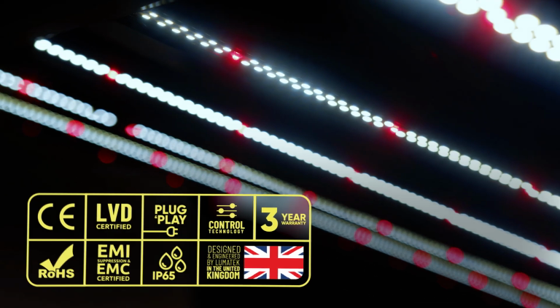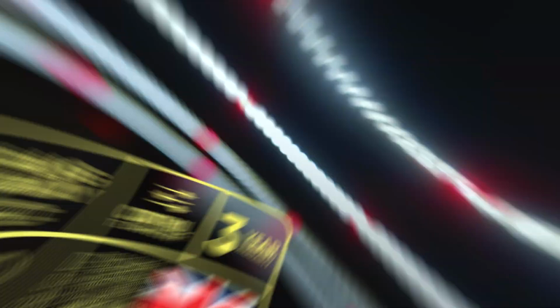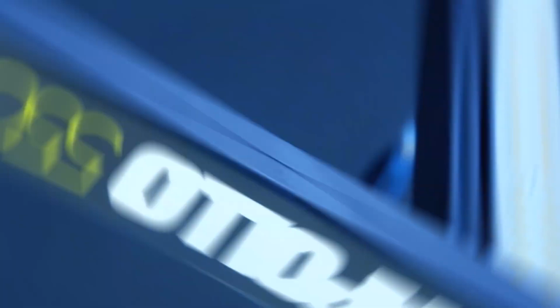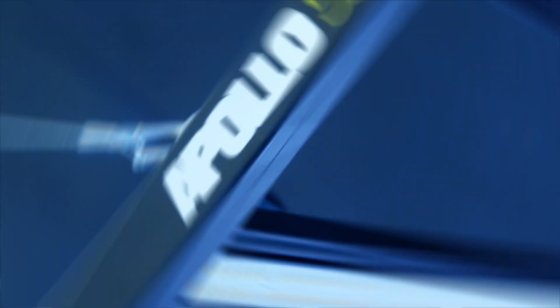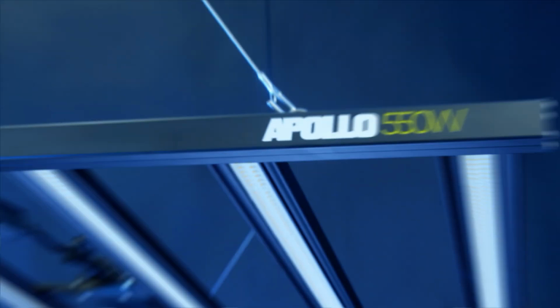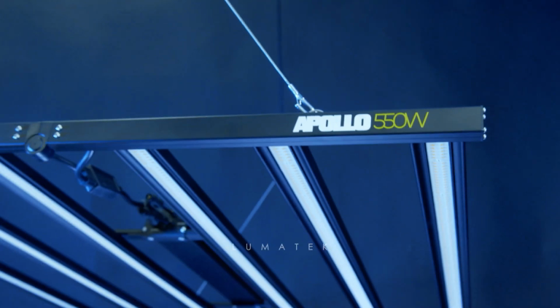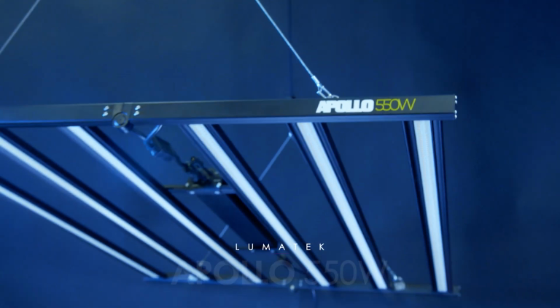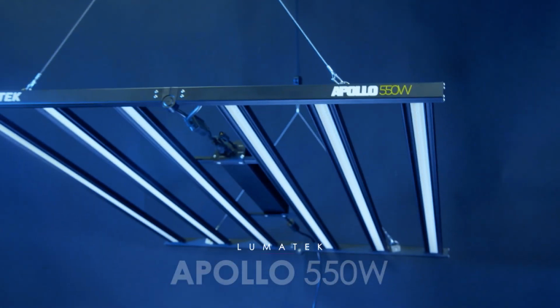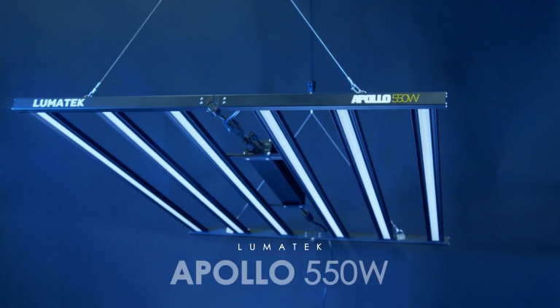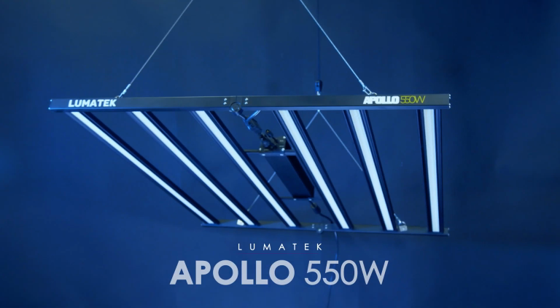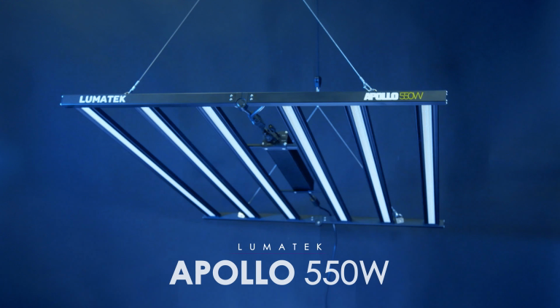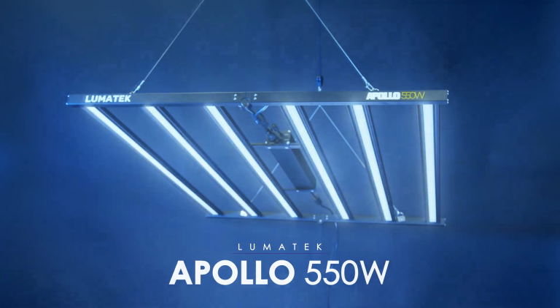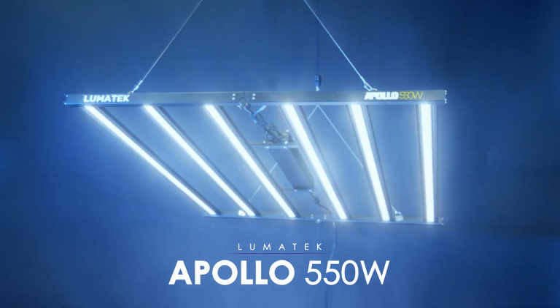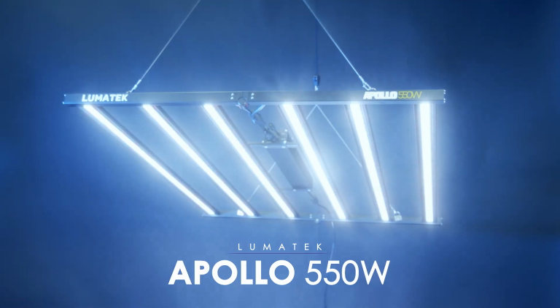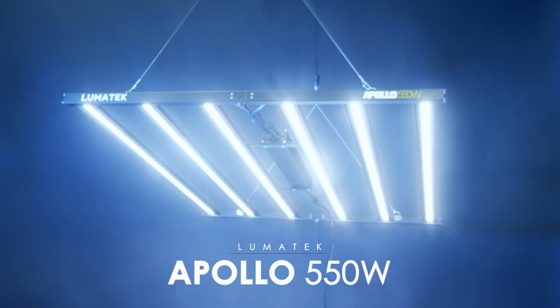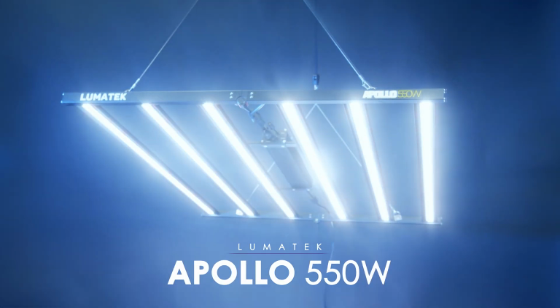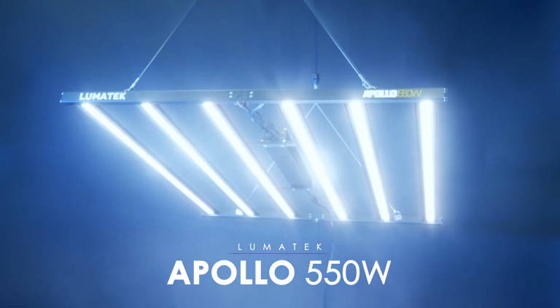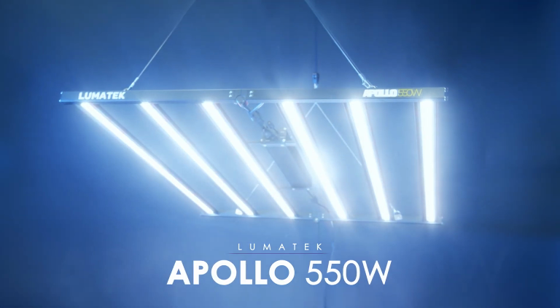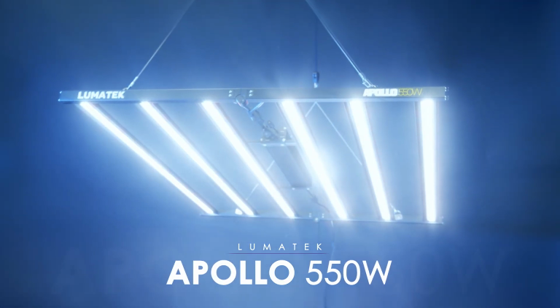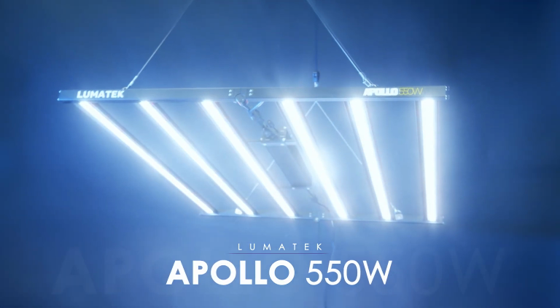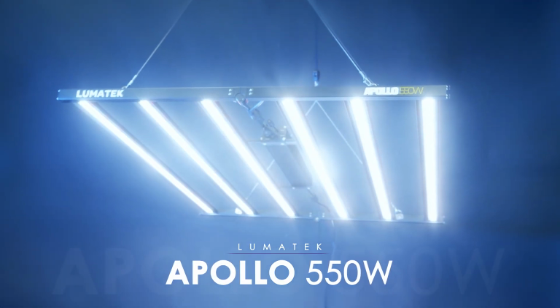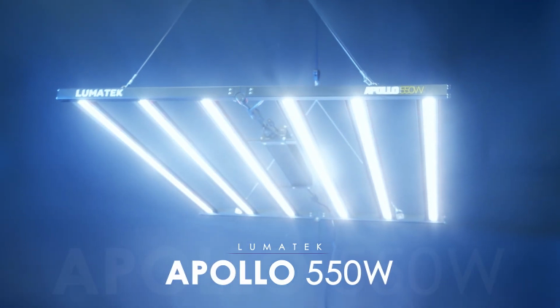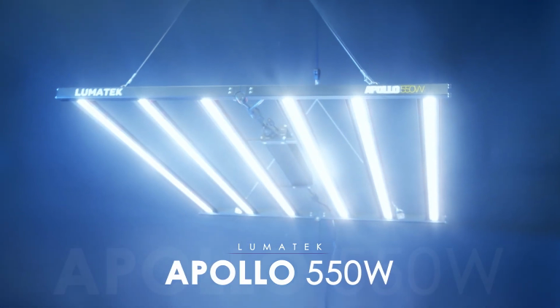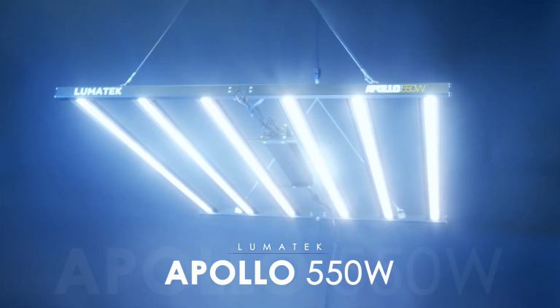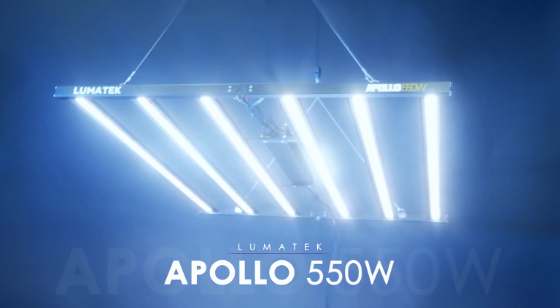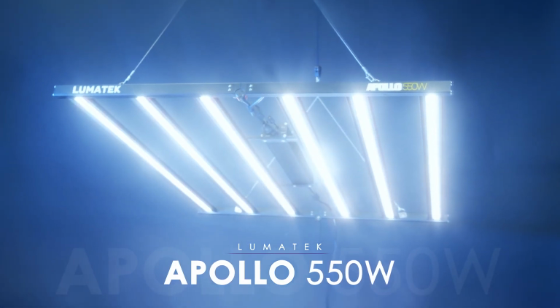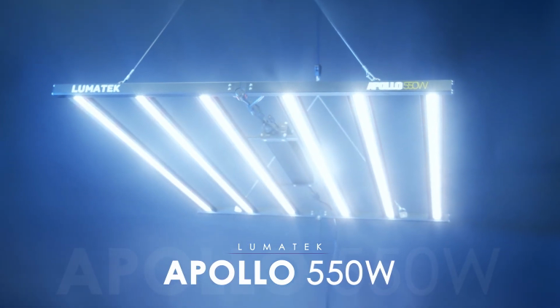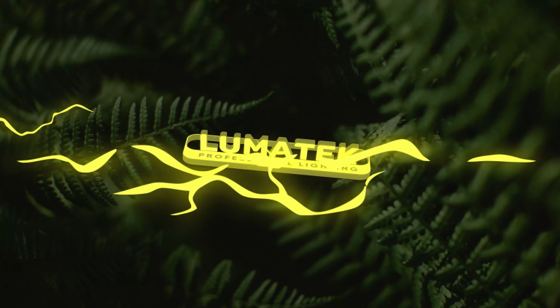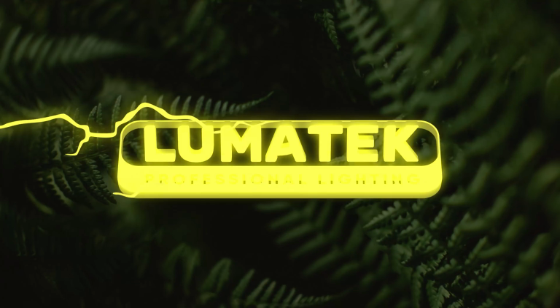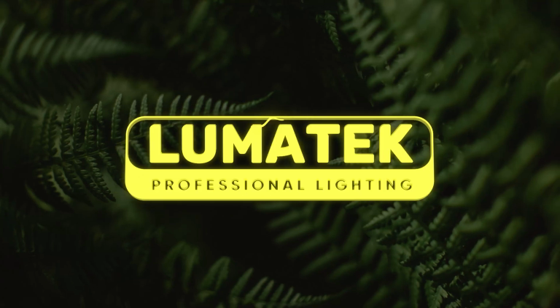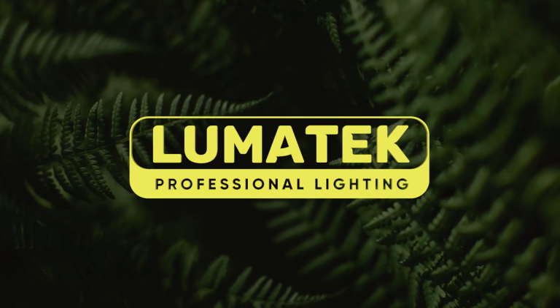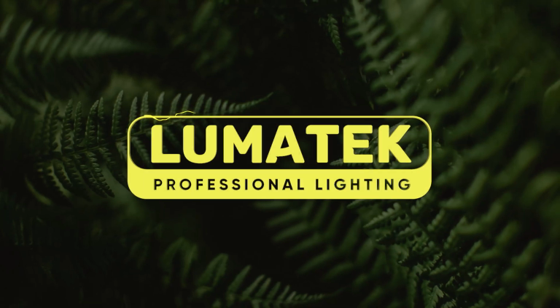The Lumatech Apollo 550W is built to last and ready to revolutionize your growing game. Lumatech, helping growers grow.